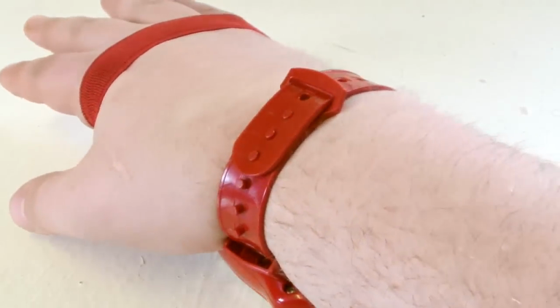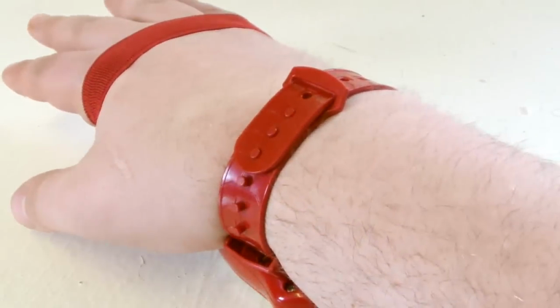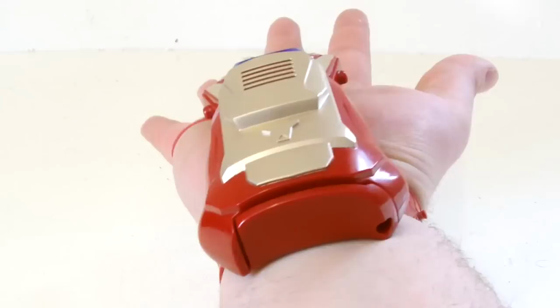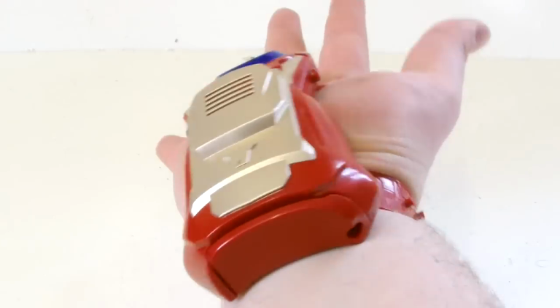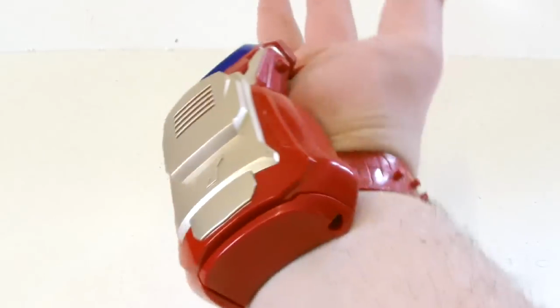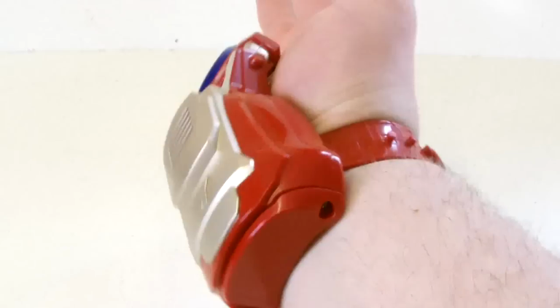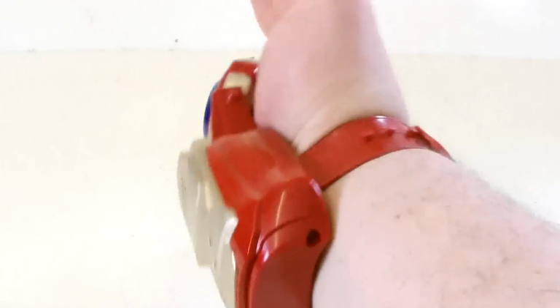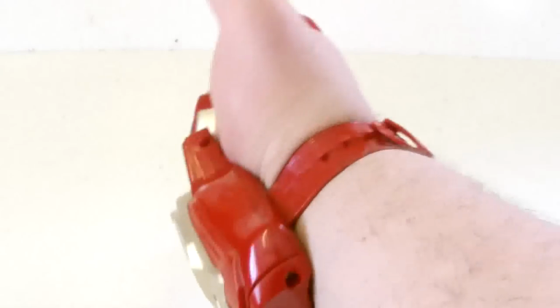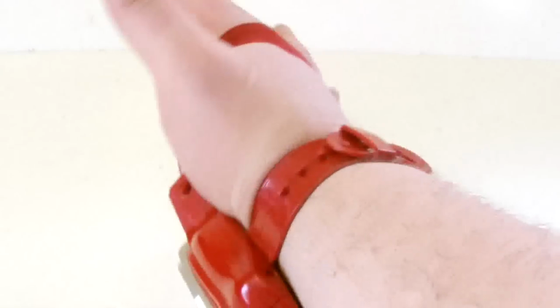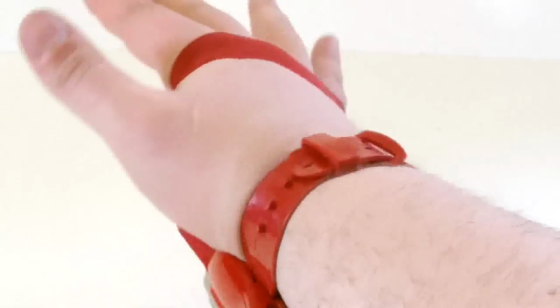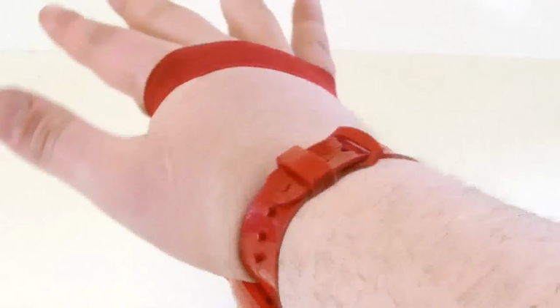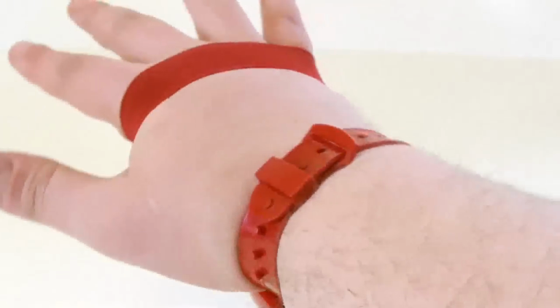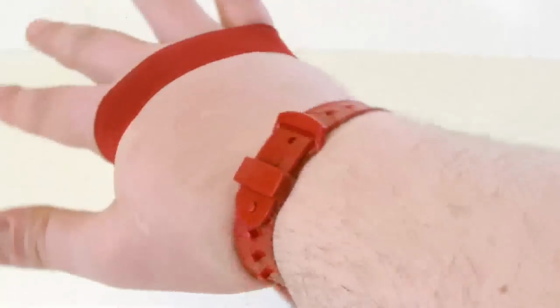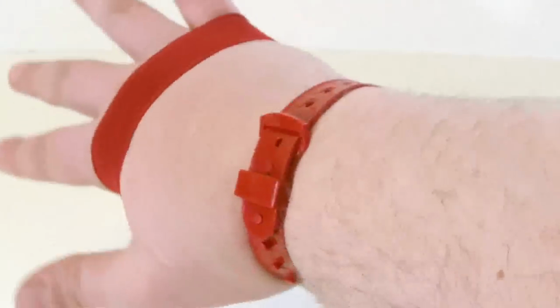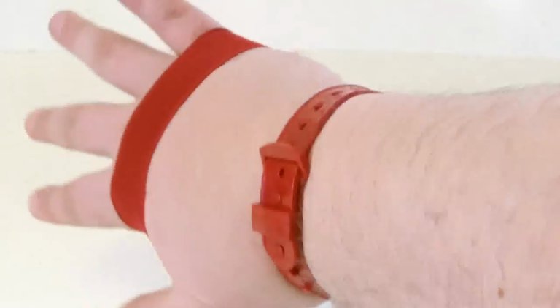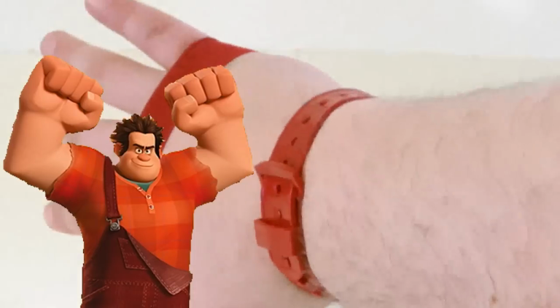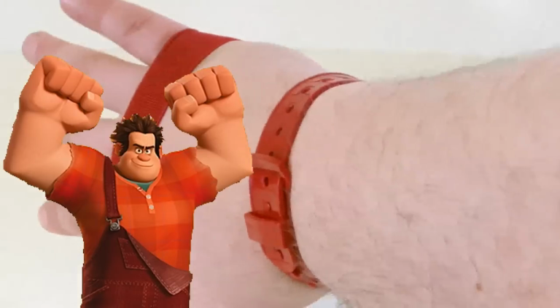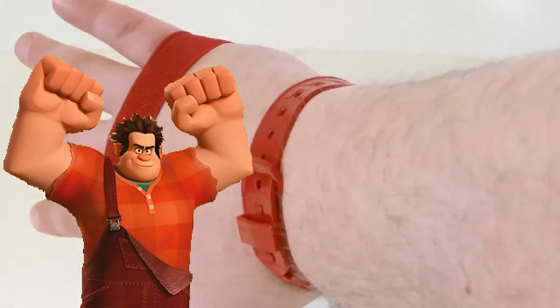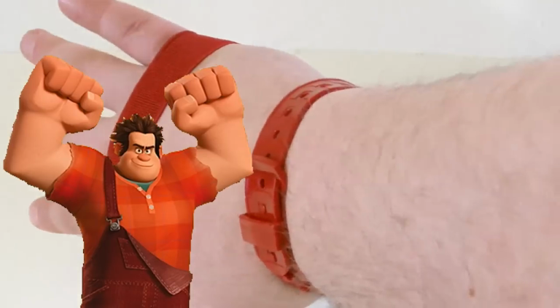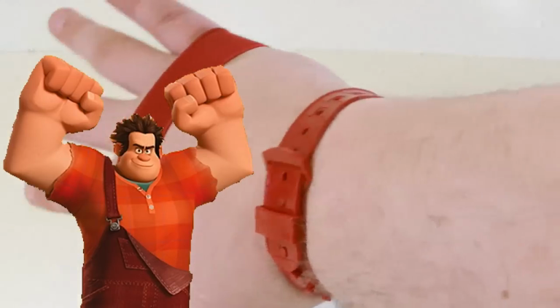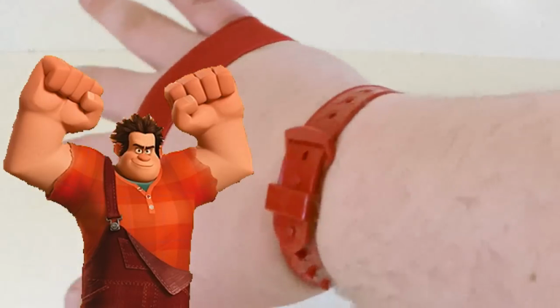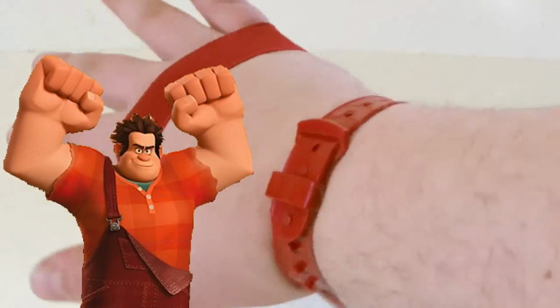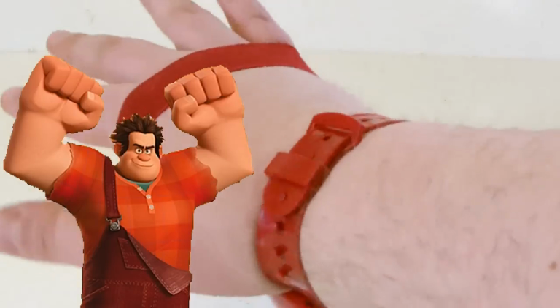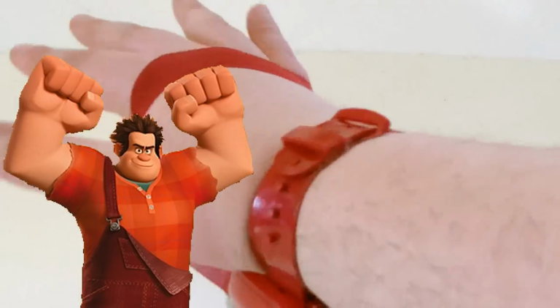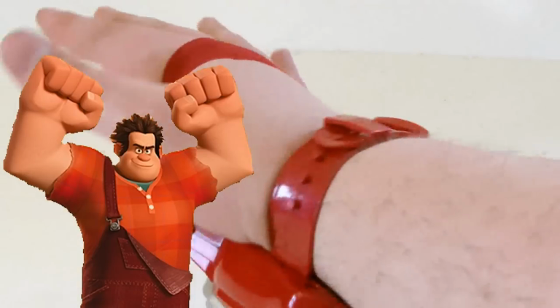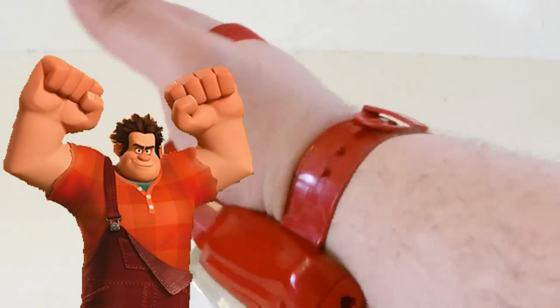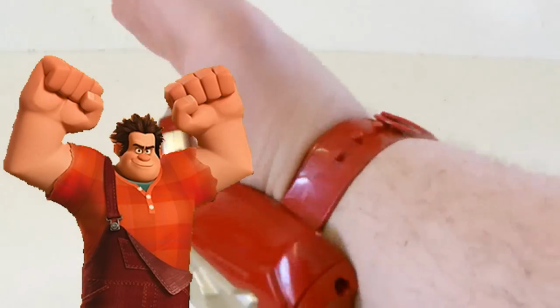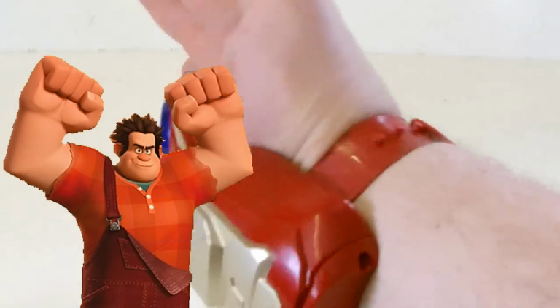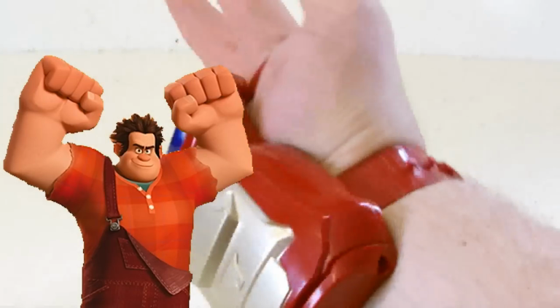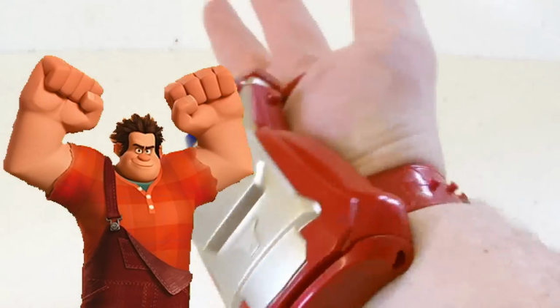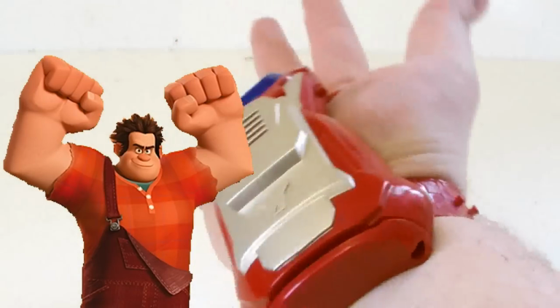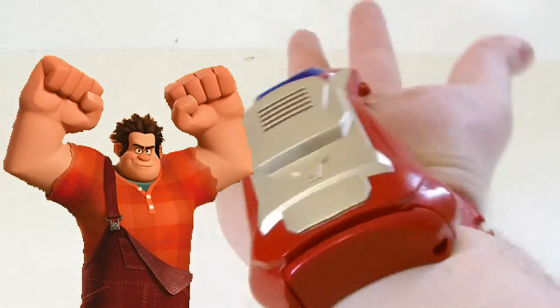My hands are massive — seriously, they're like Wreck-It Ralph style huge — and this just about fits.